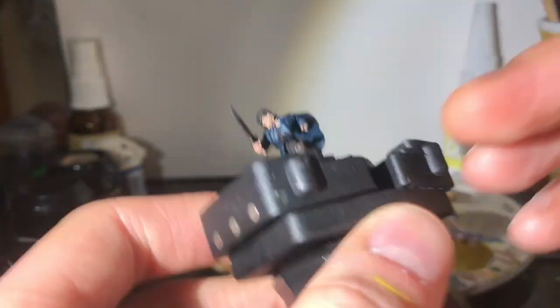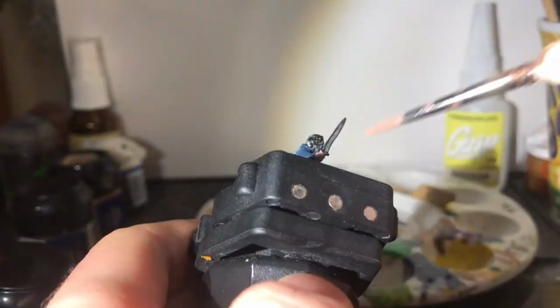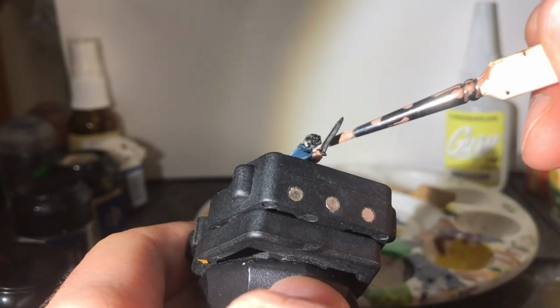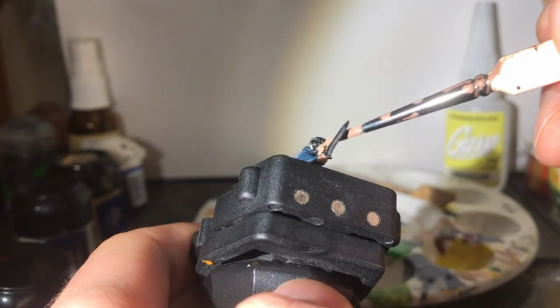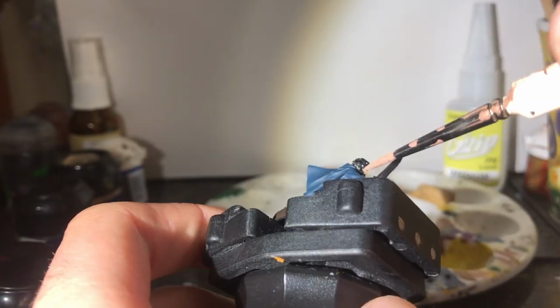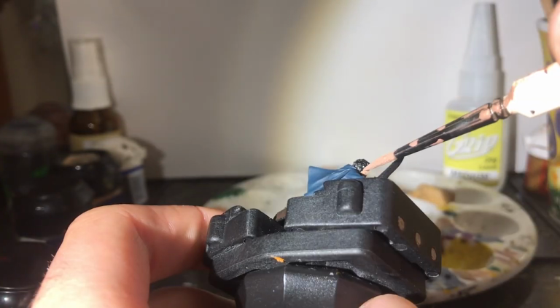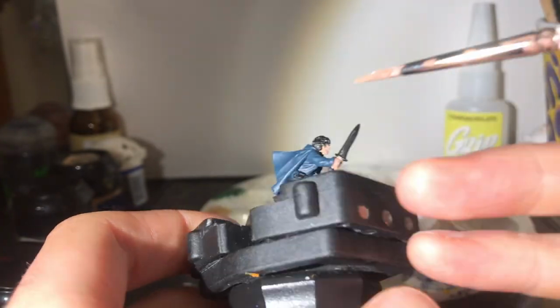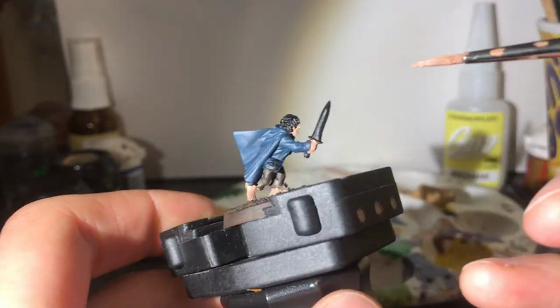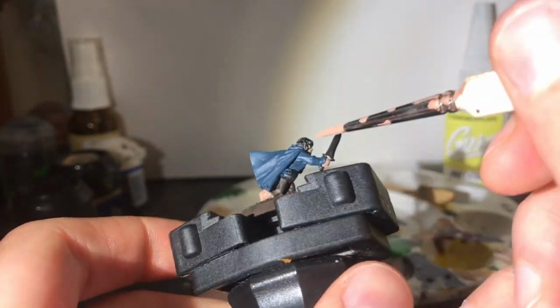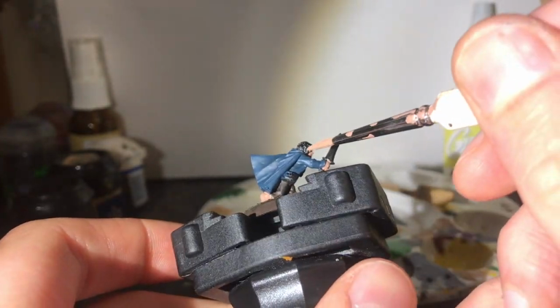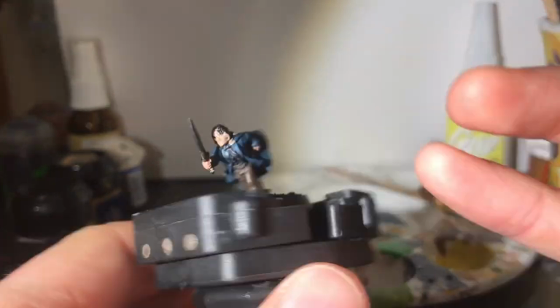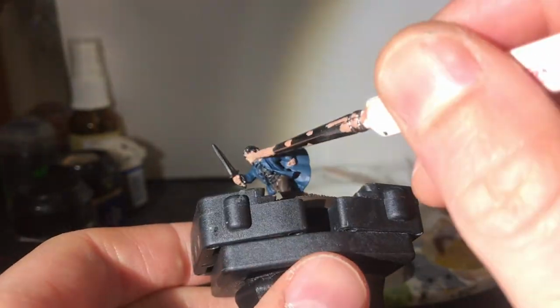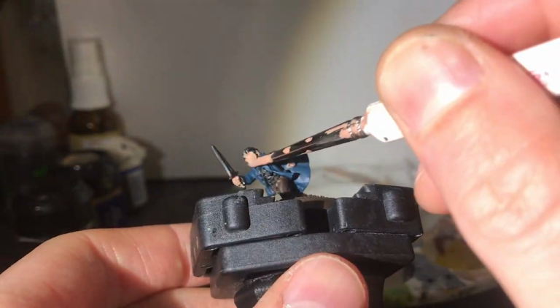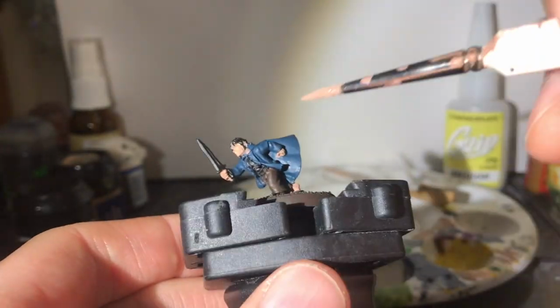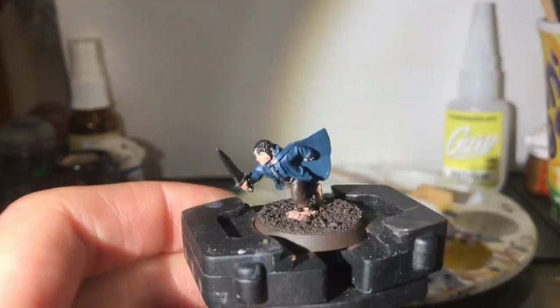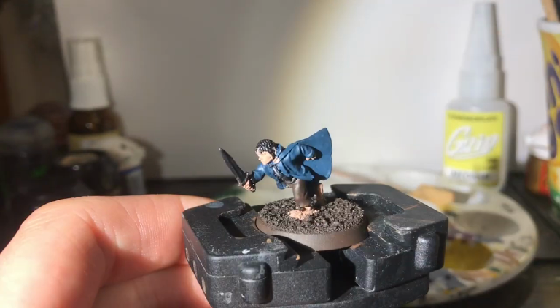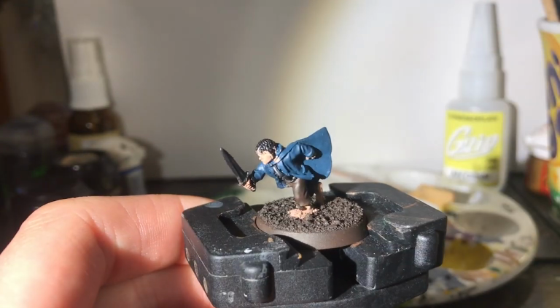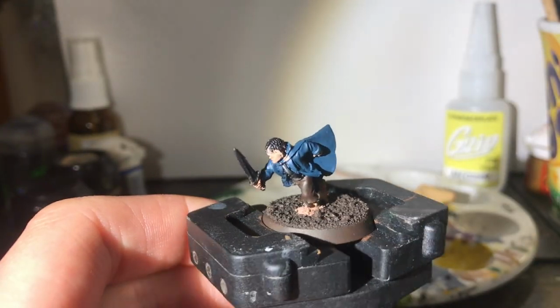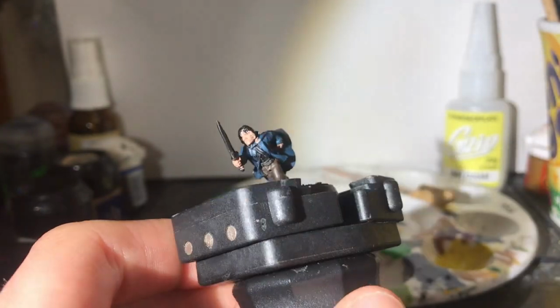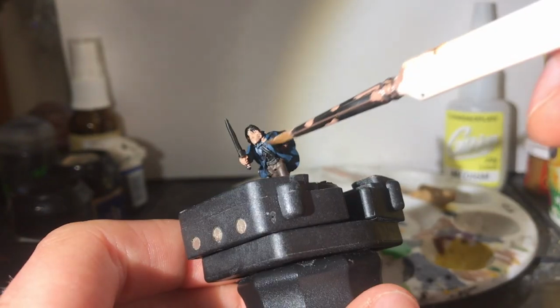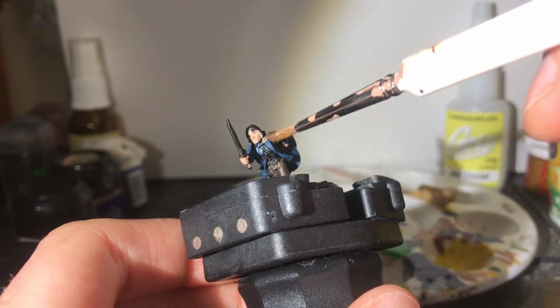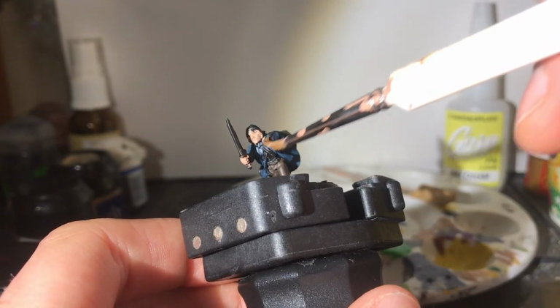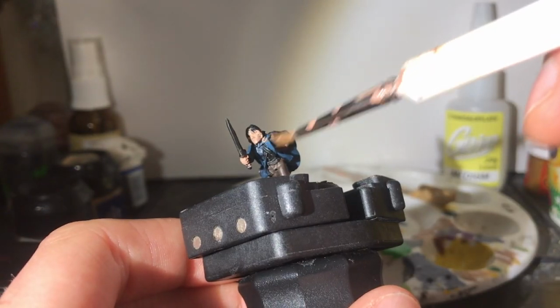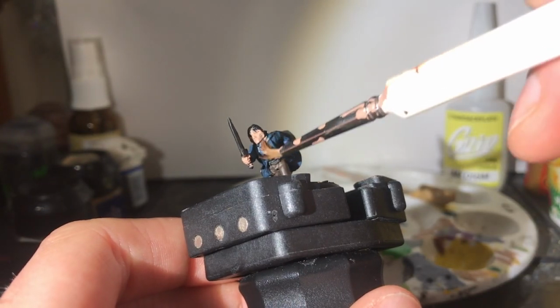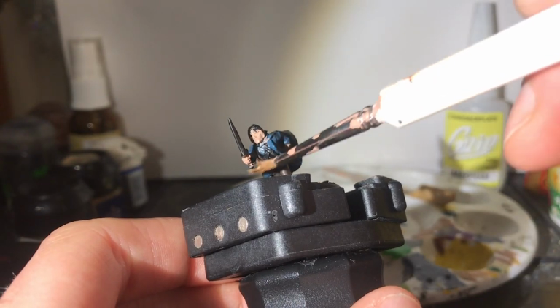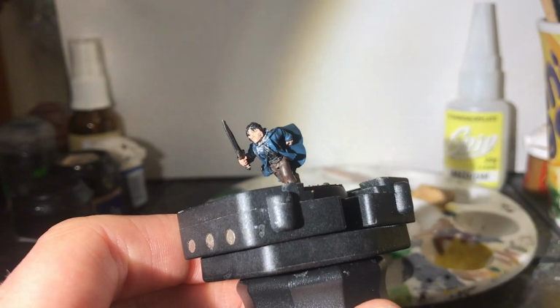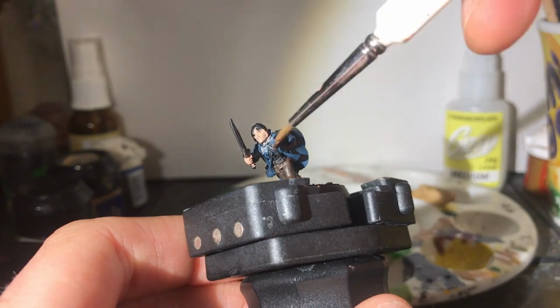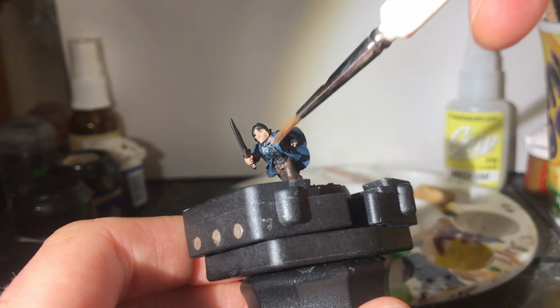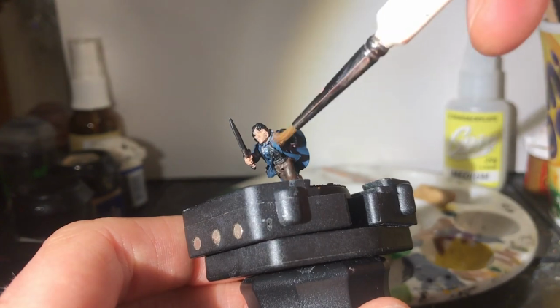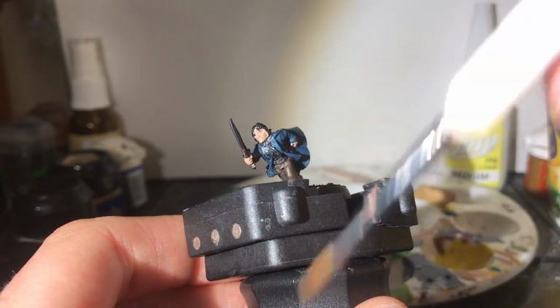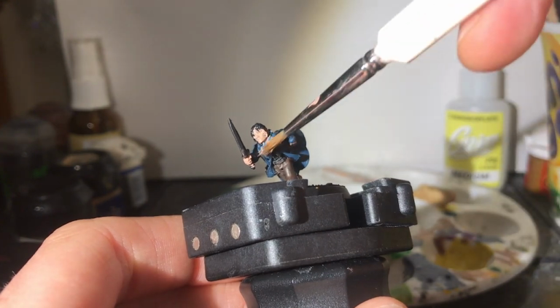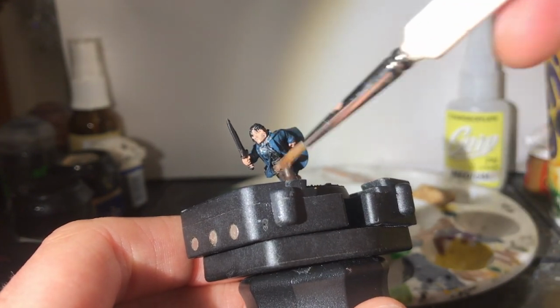As you can see, we all make mistakes. I just dab away after overdoing it and accidentally painting a little bit of flesh tone onto the cloak.